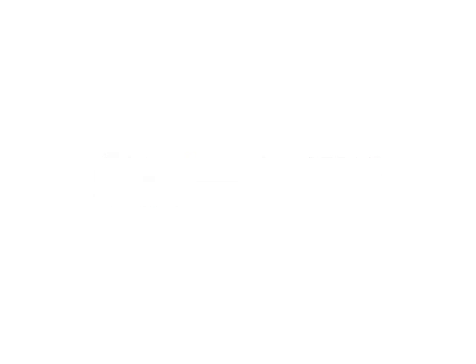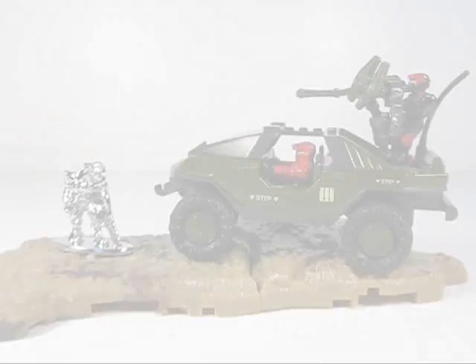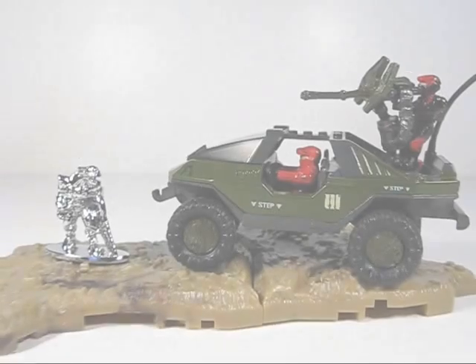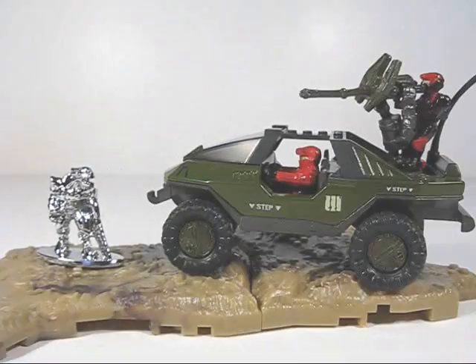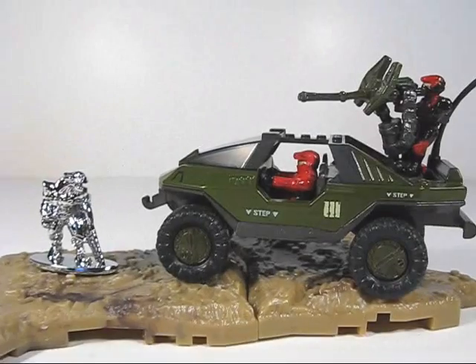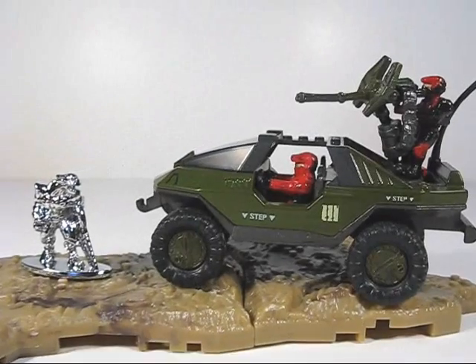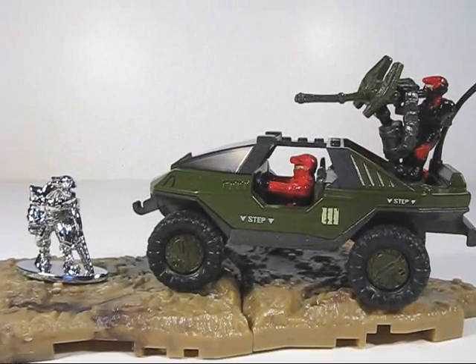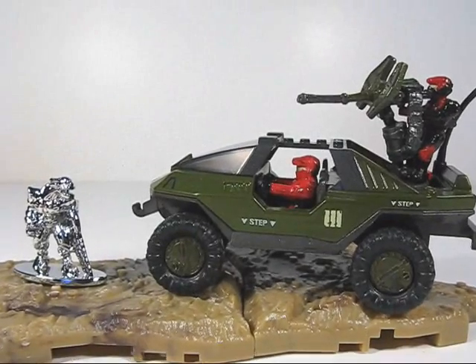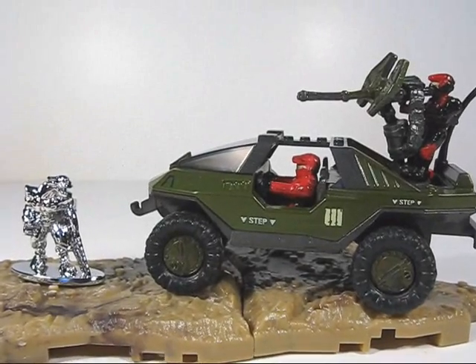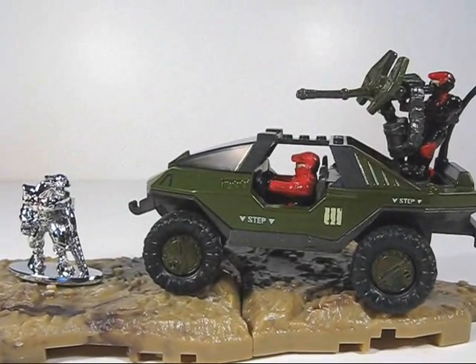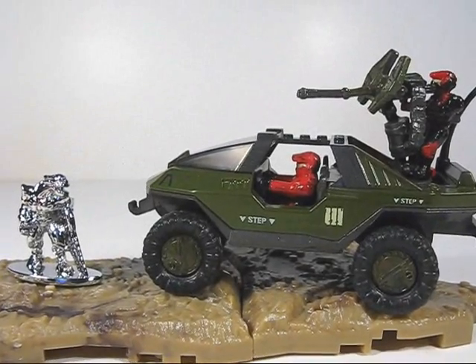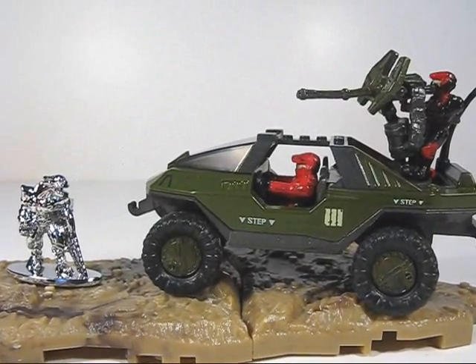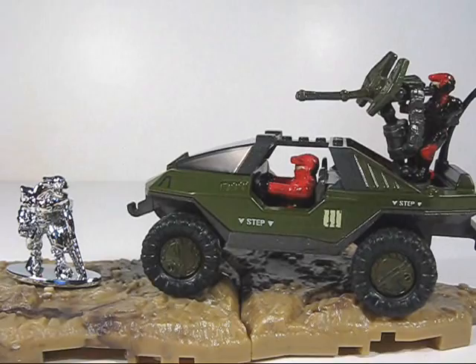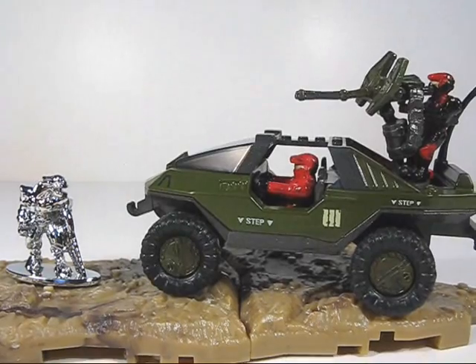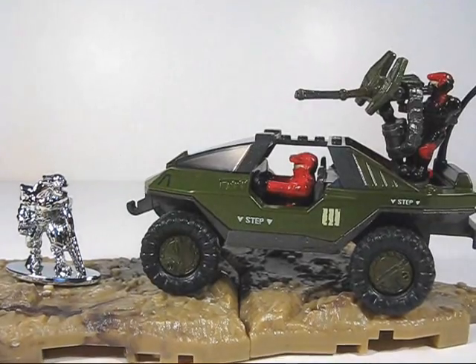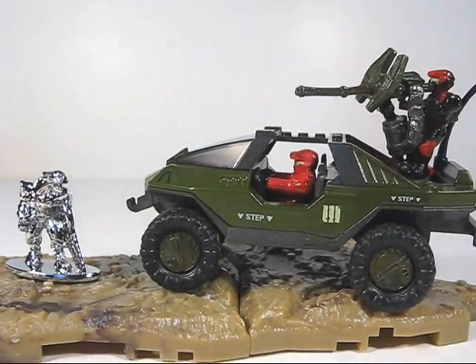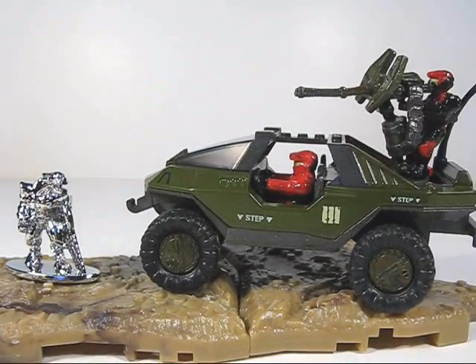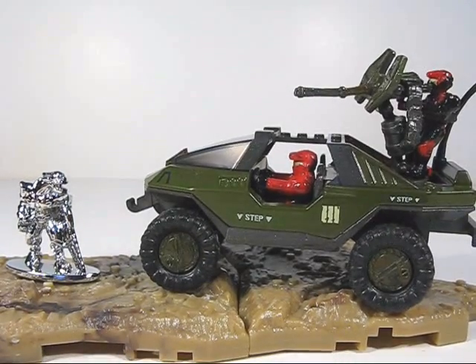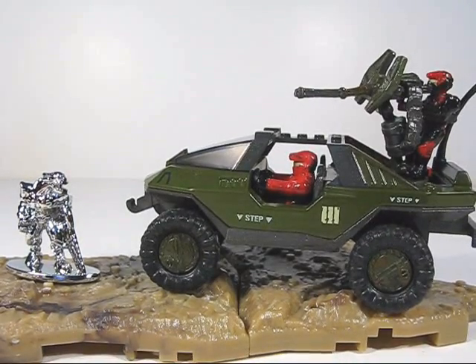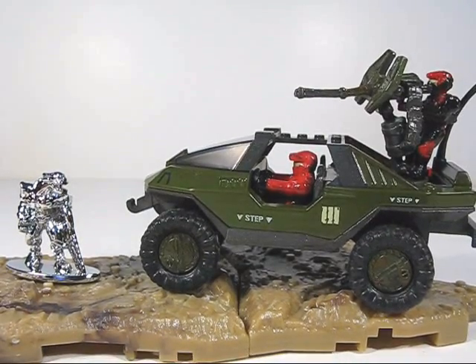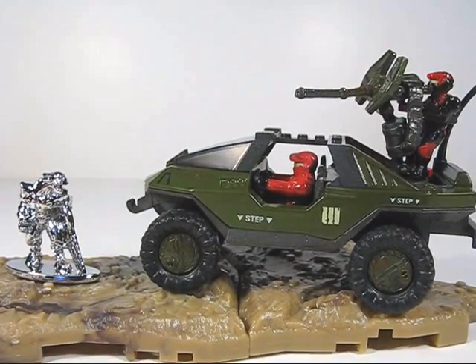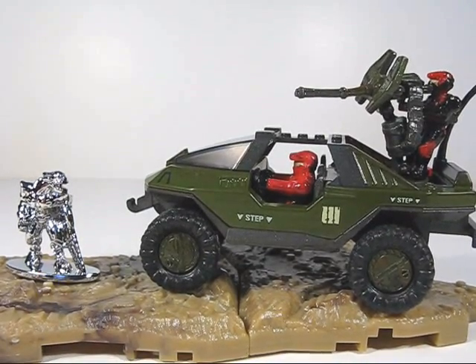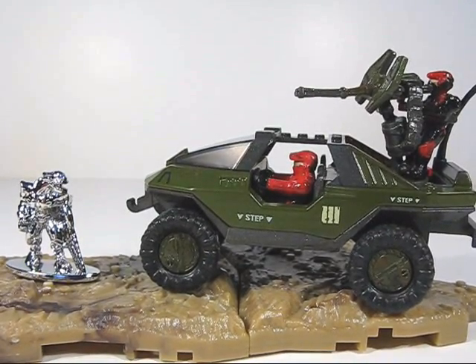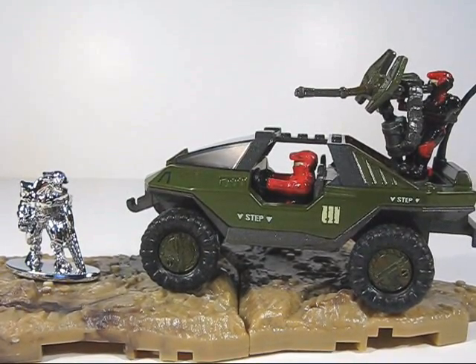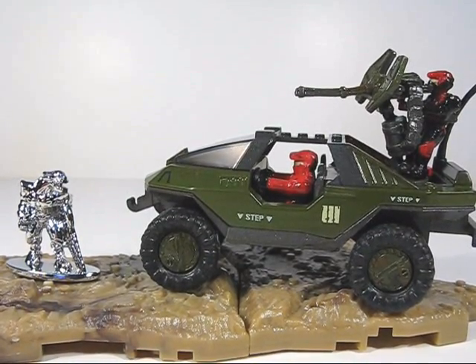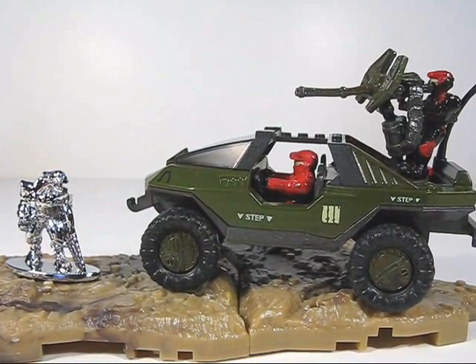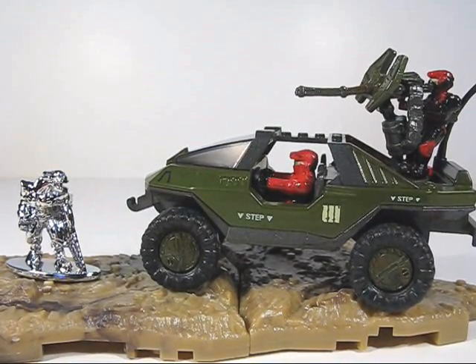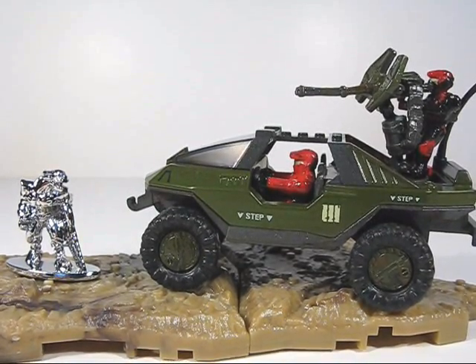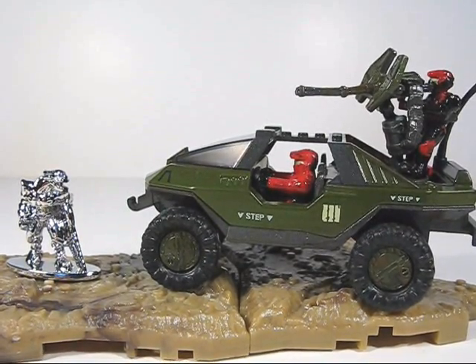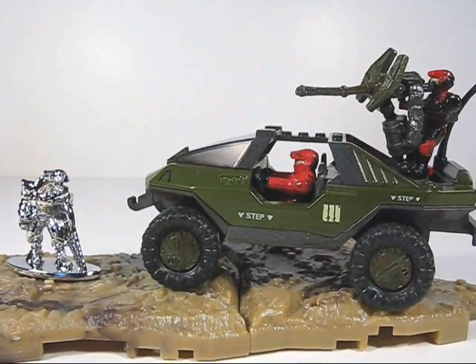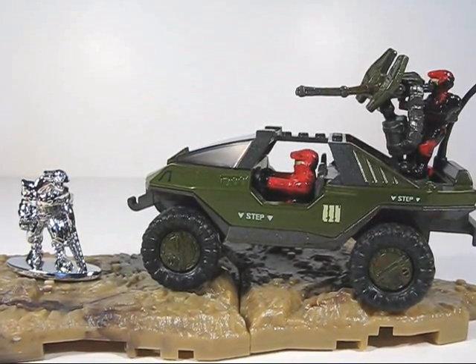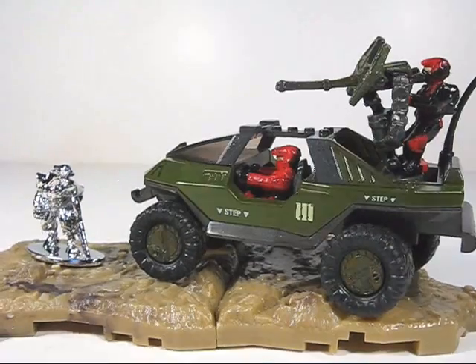What's up guys and gals, Halo Mega Bloks fans. Here we go with the Halo Universe UNSC Warthog.